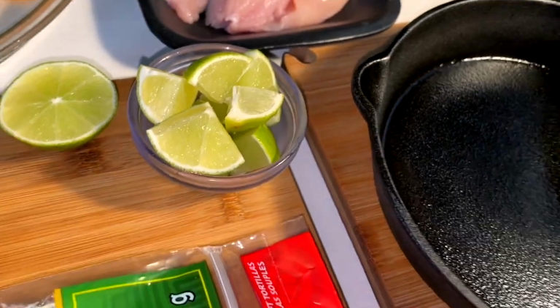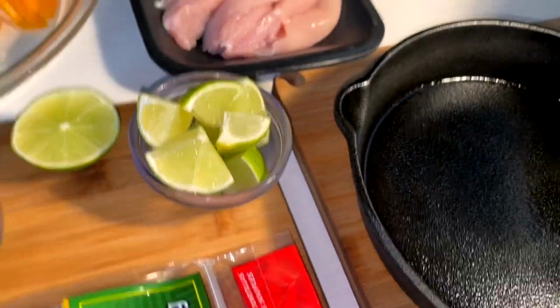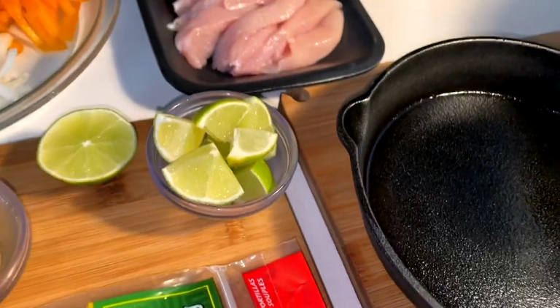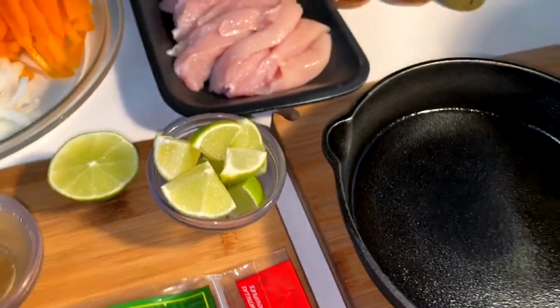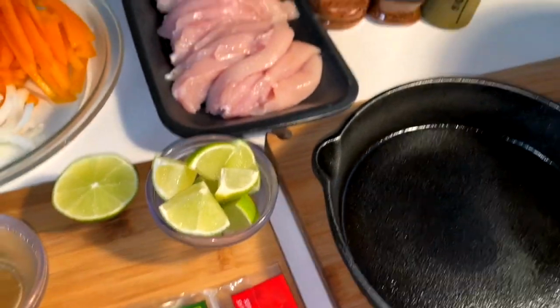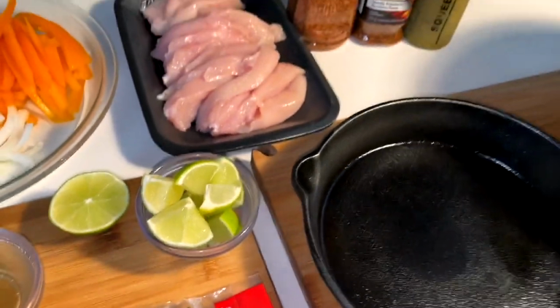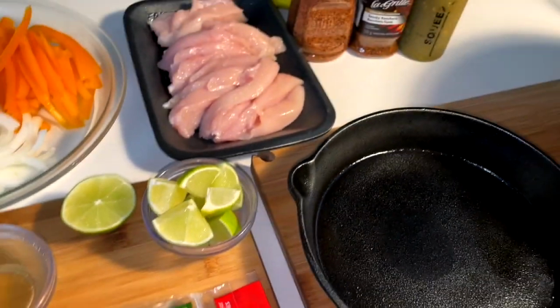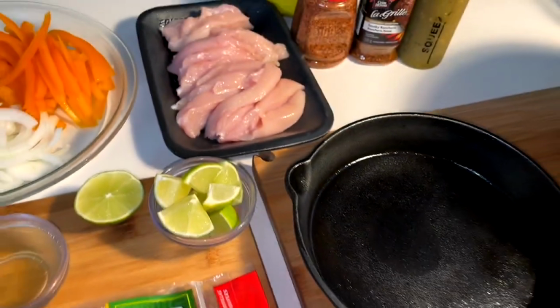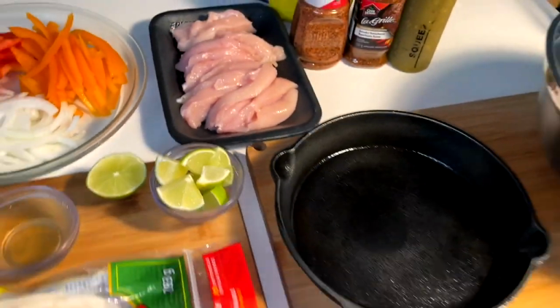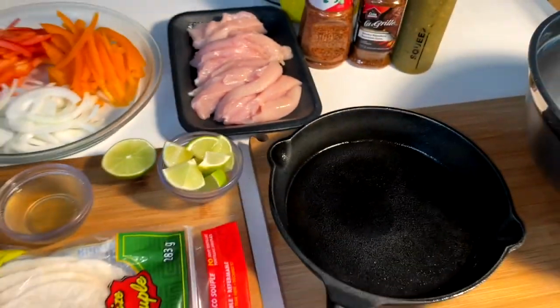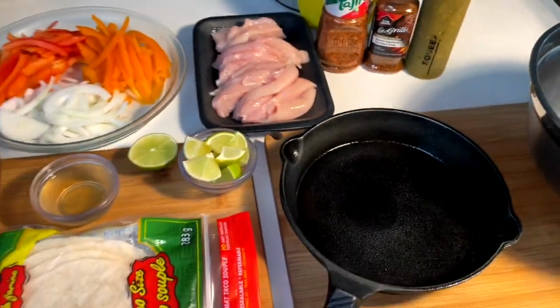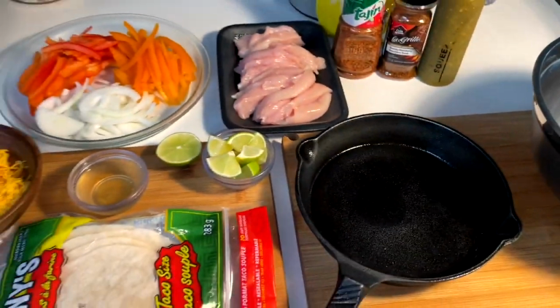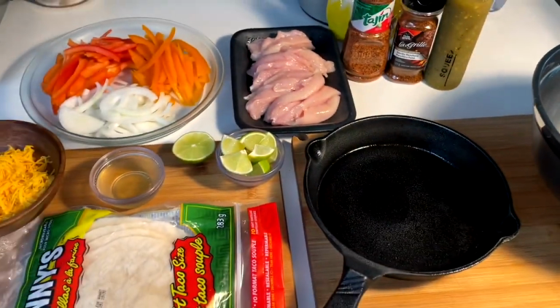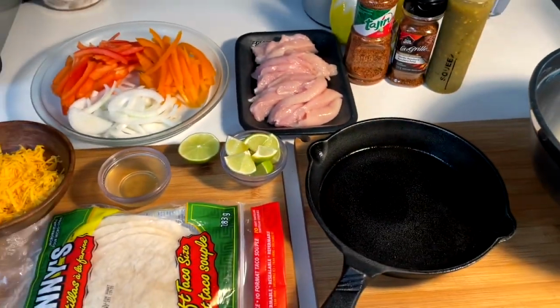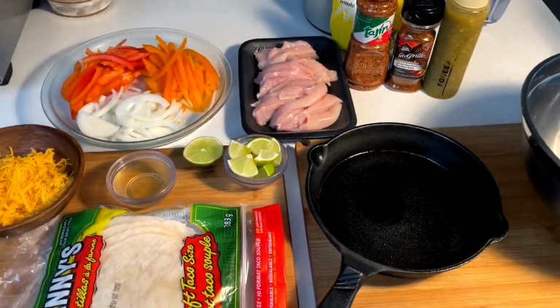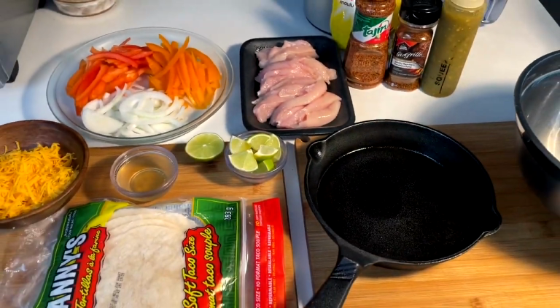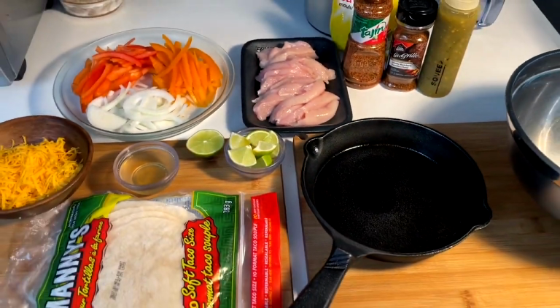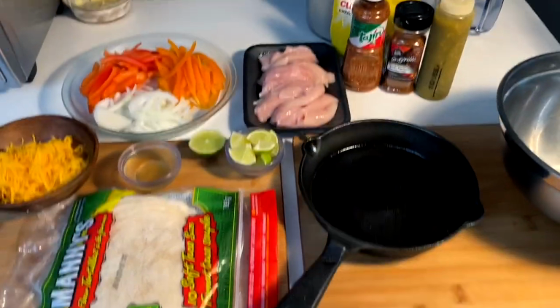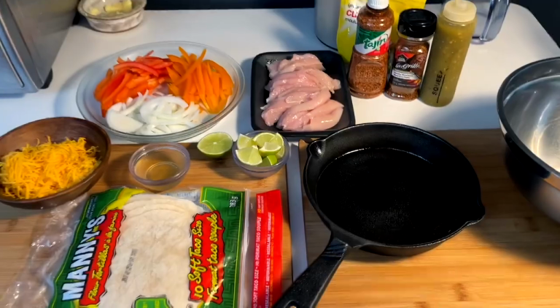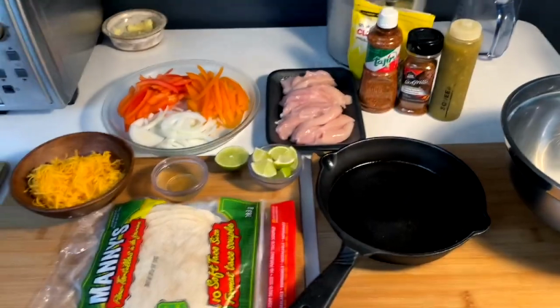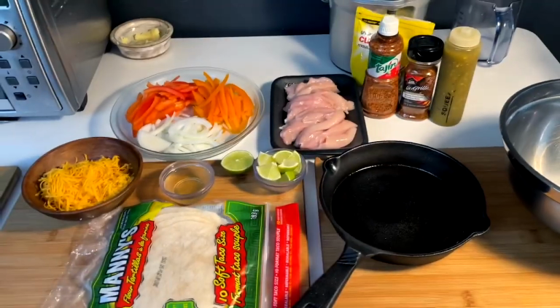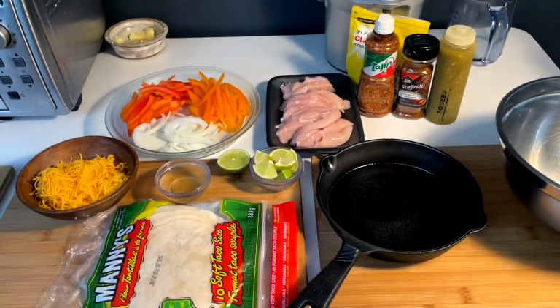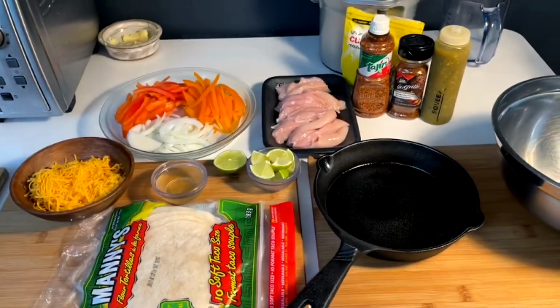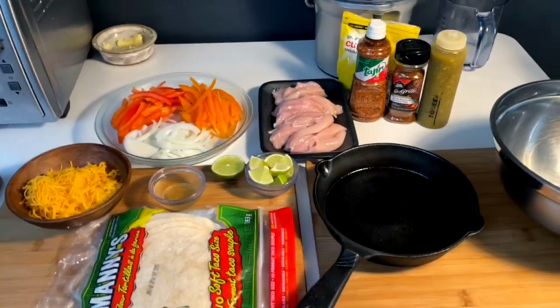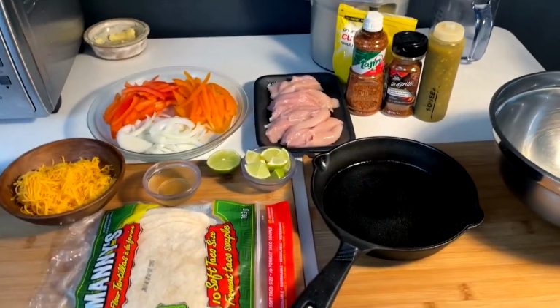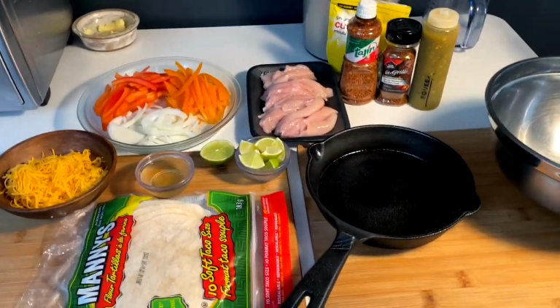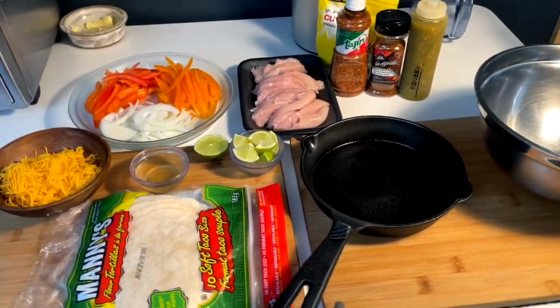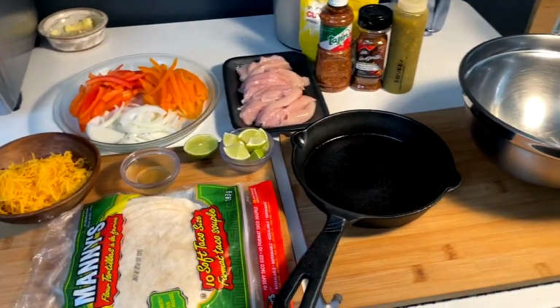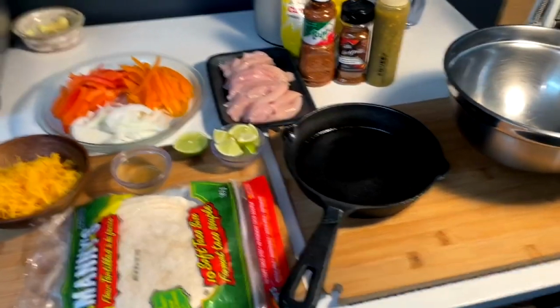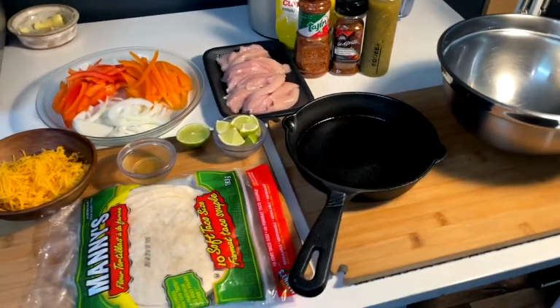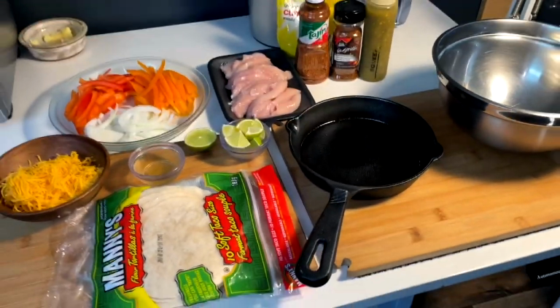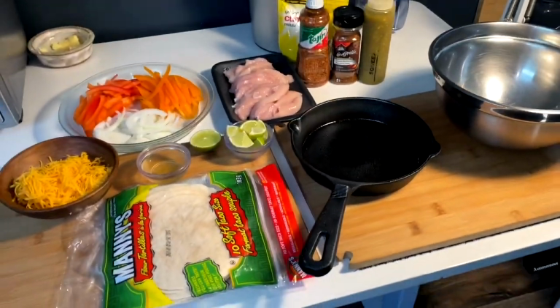So let's get into this real hot and quick. This is for my boy DWB. Sorry for being tardy on this one, but life happens.